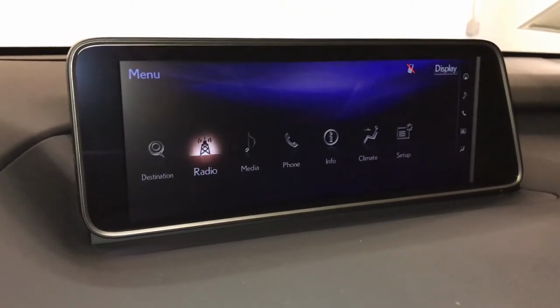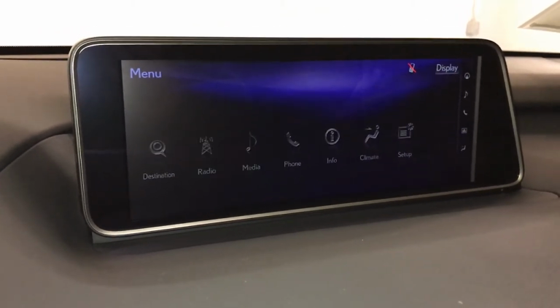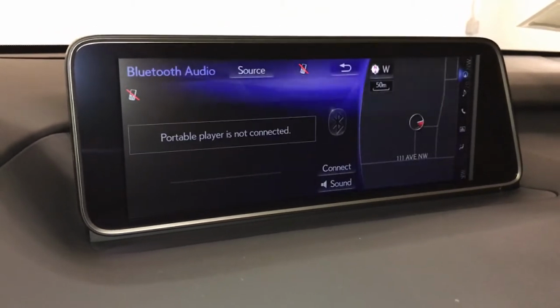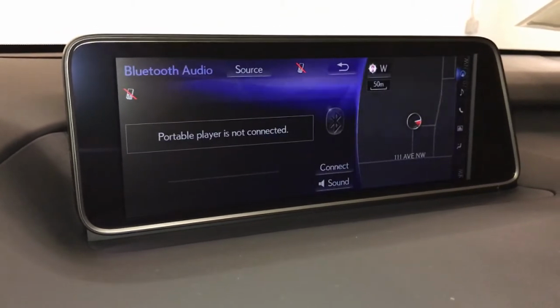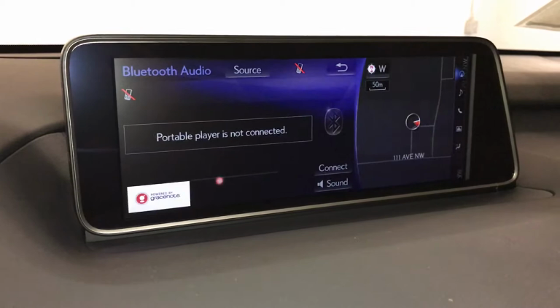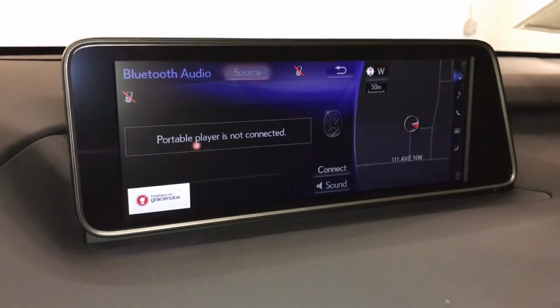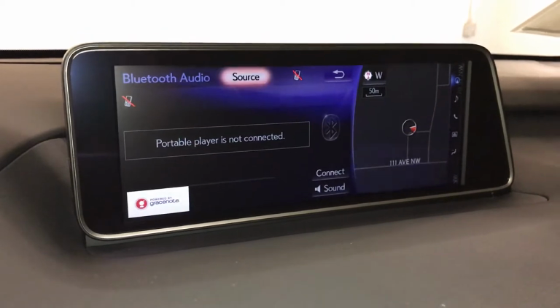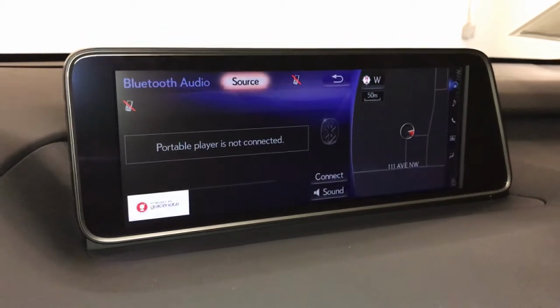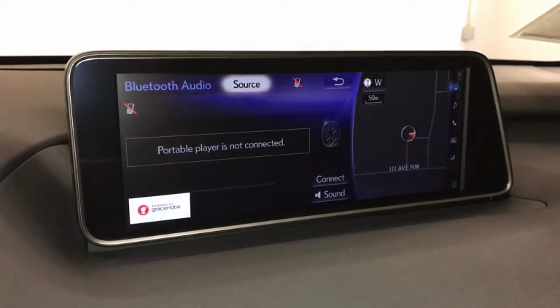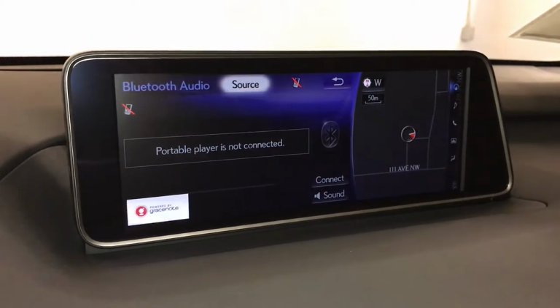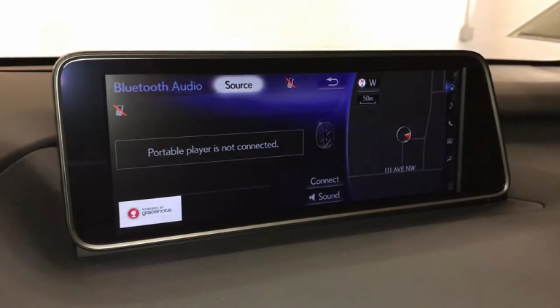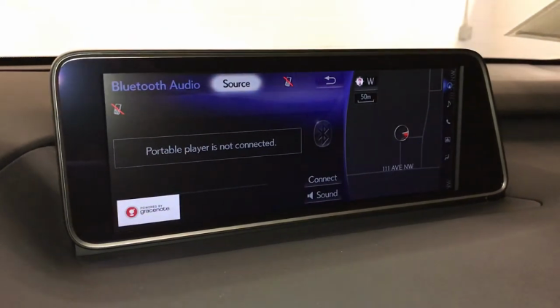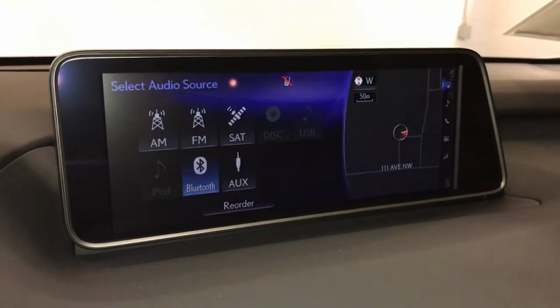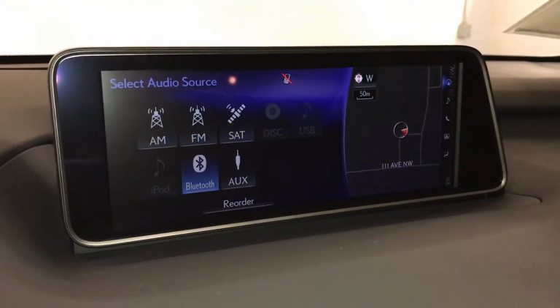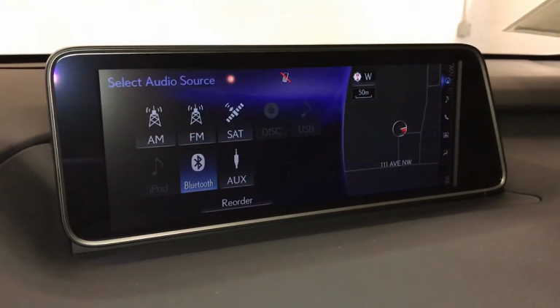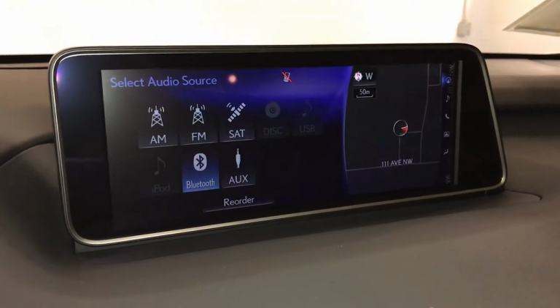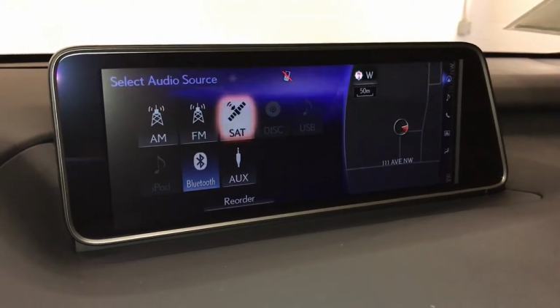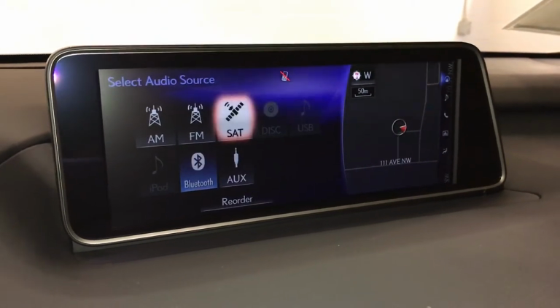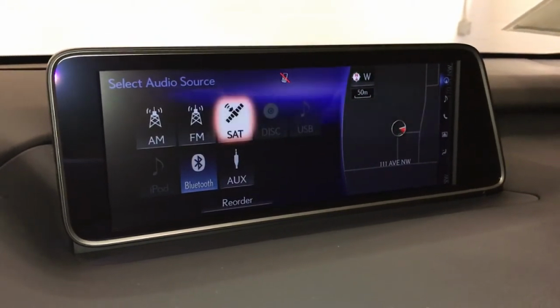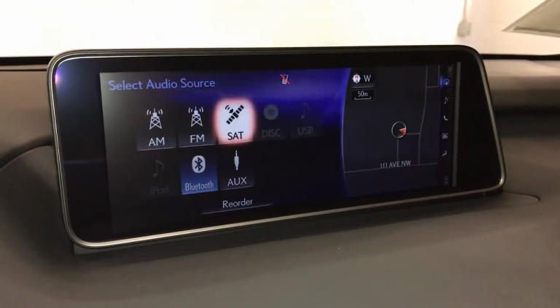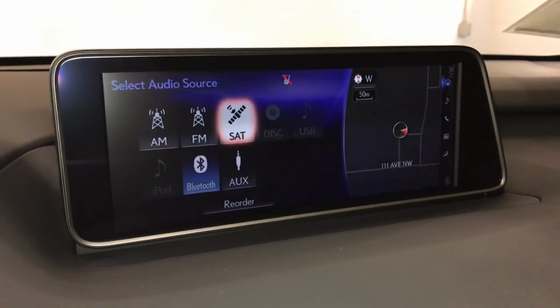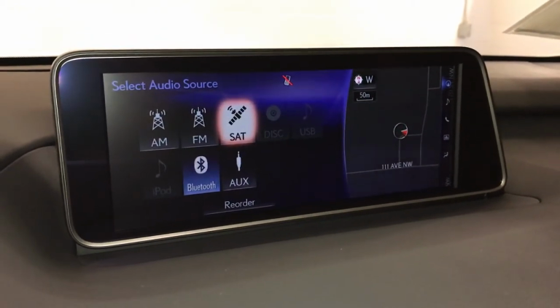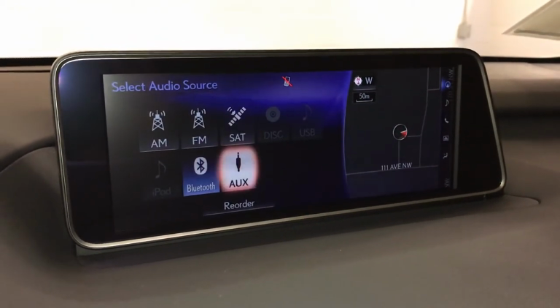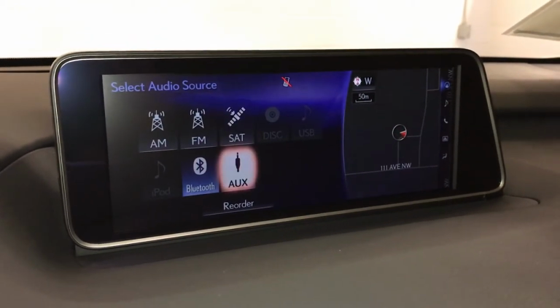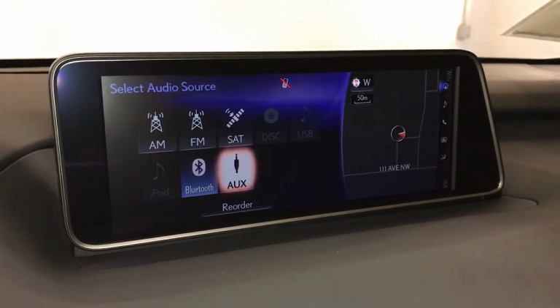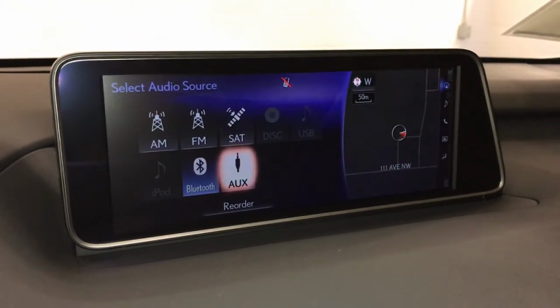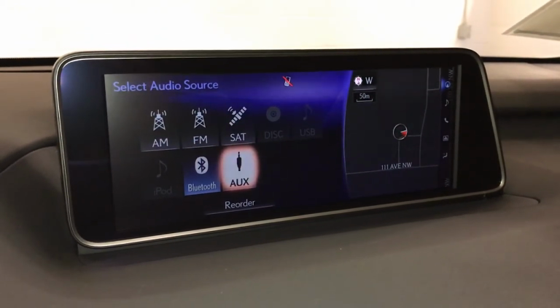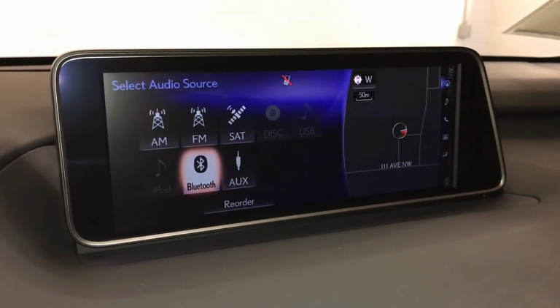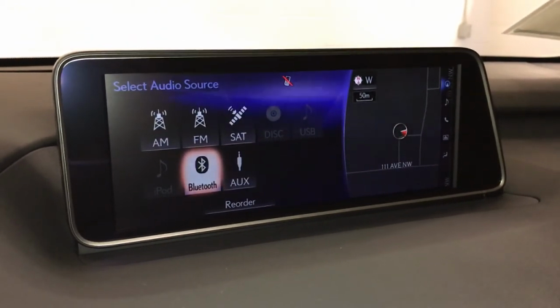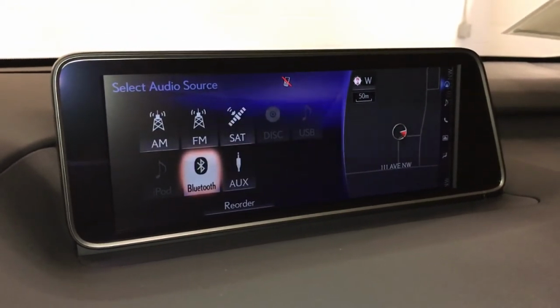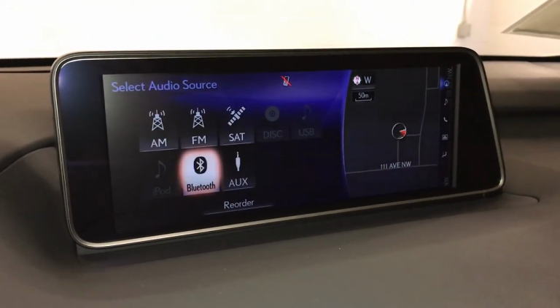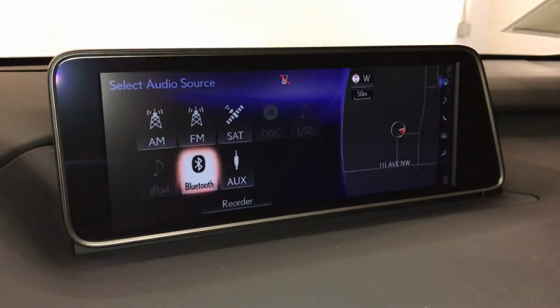15-speaker Mark Levinson premium audio system with AM, FM, HD radio, satellite, CD, Bluetooth, auxiliary, and USB.